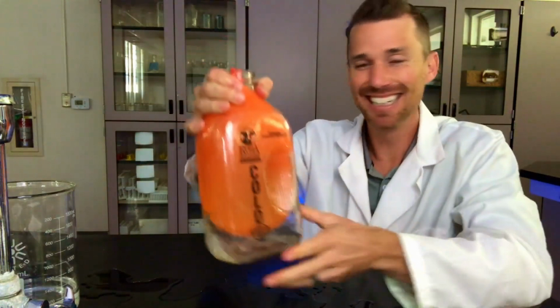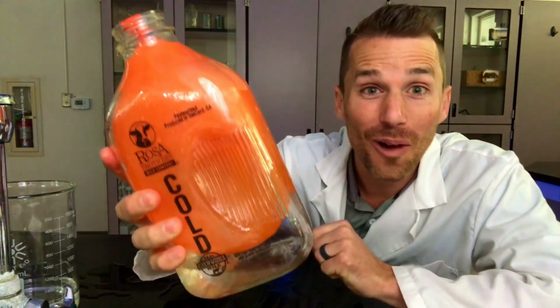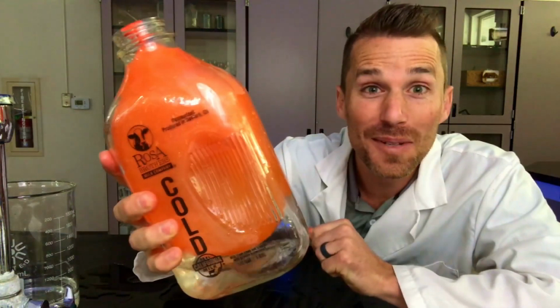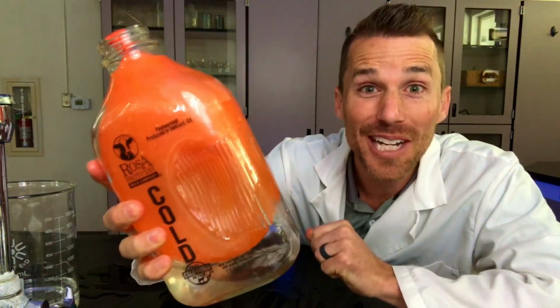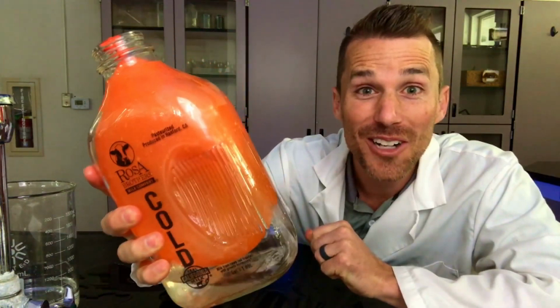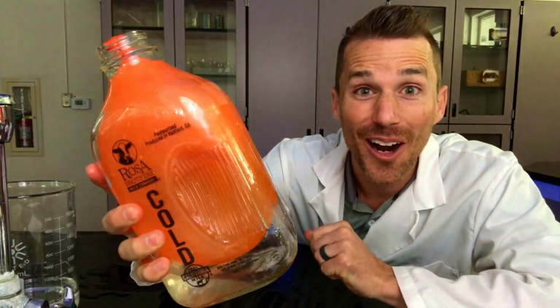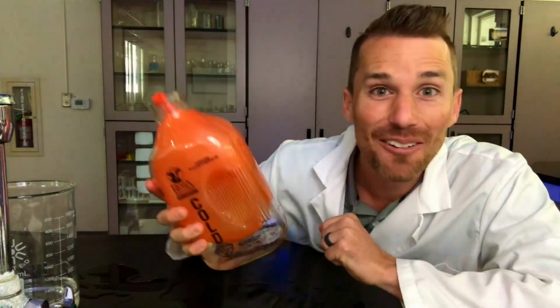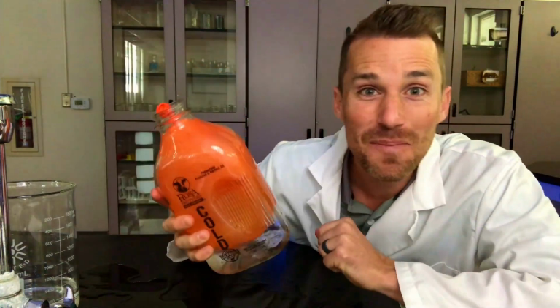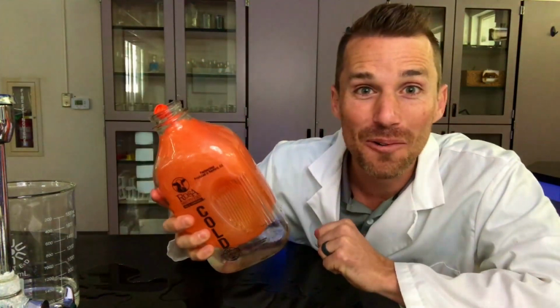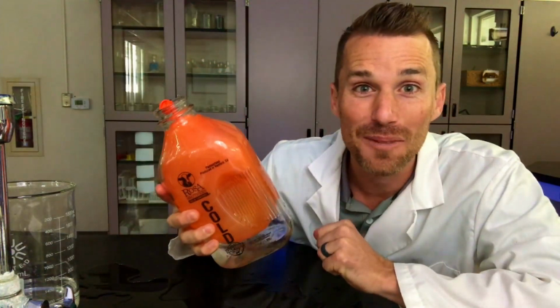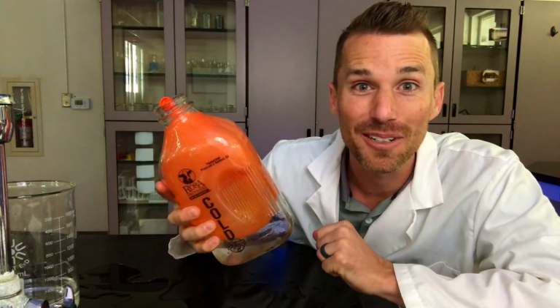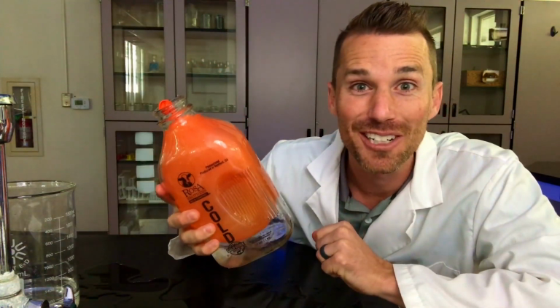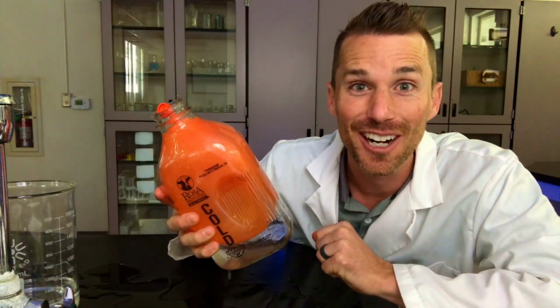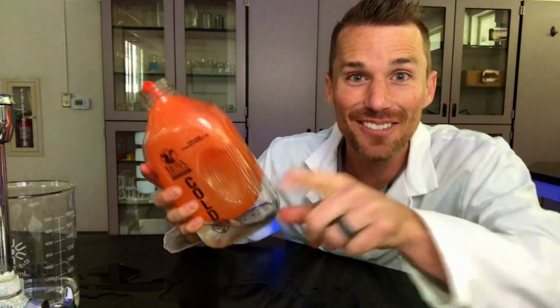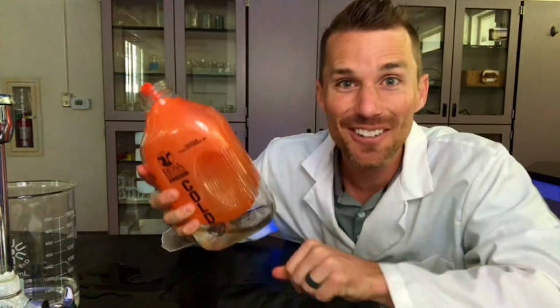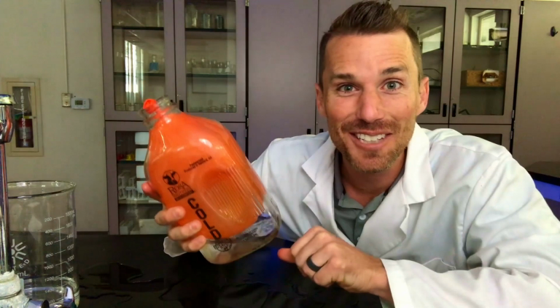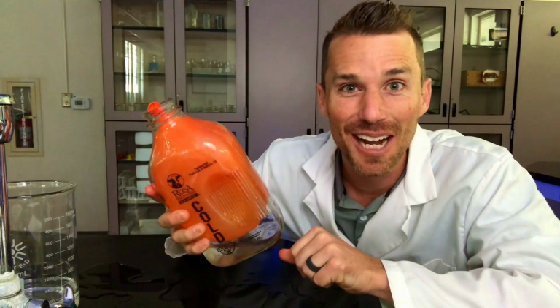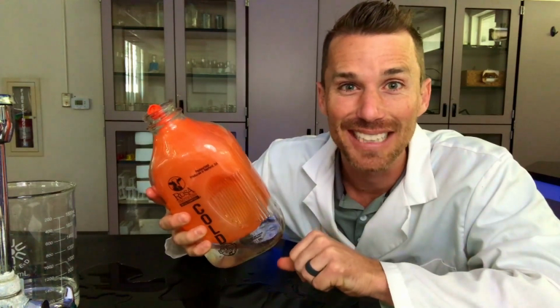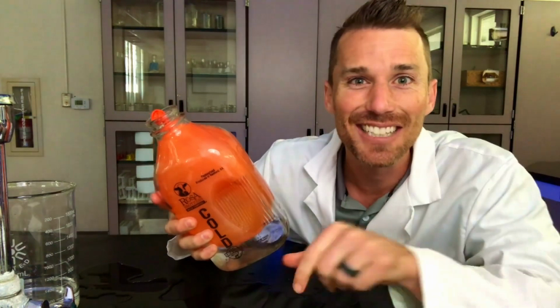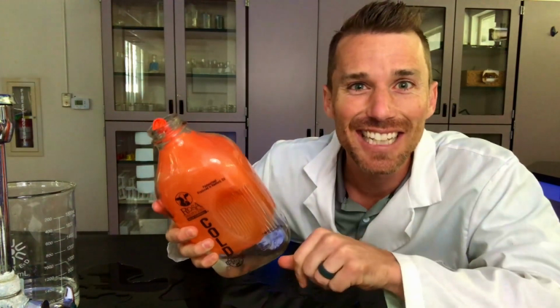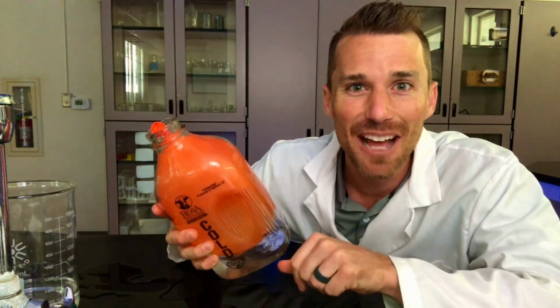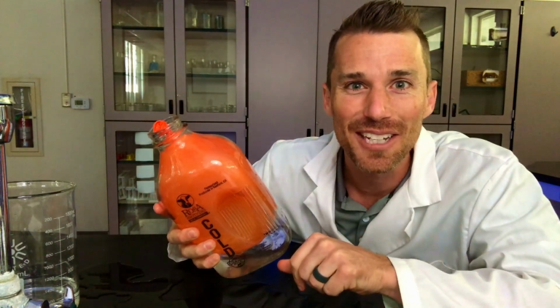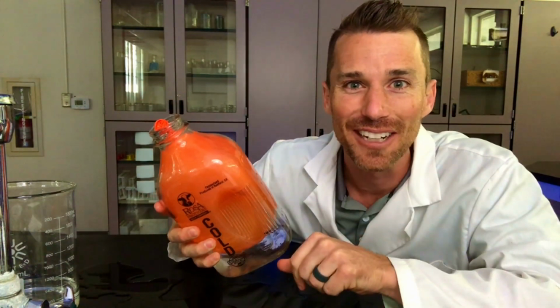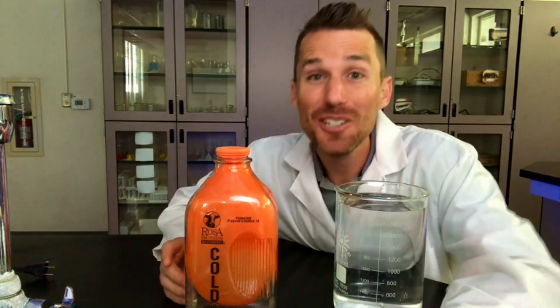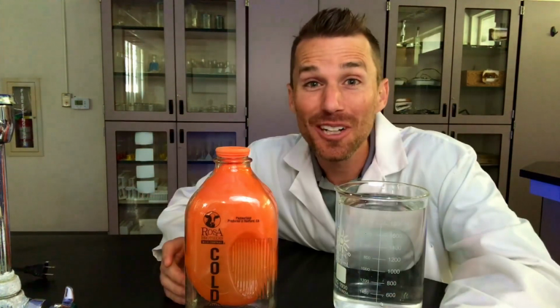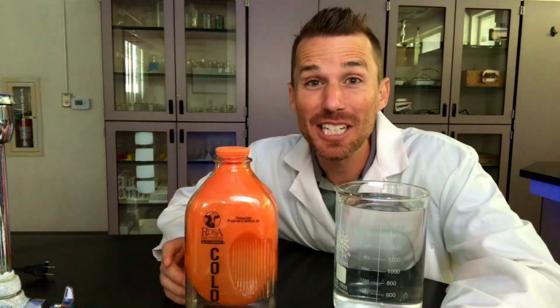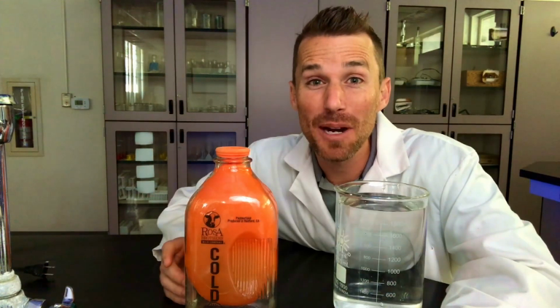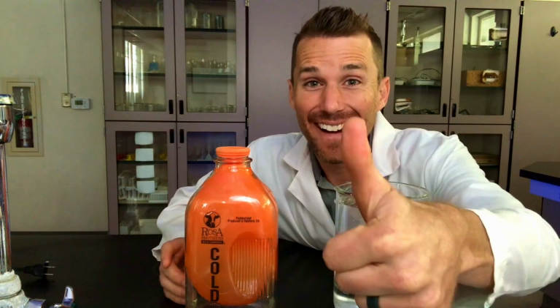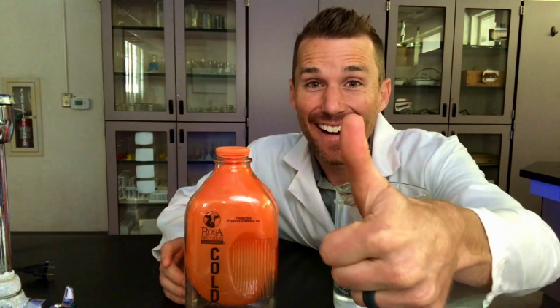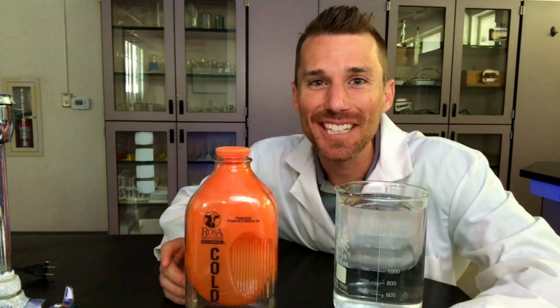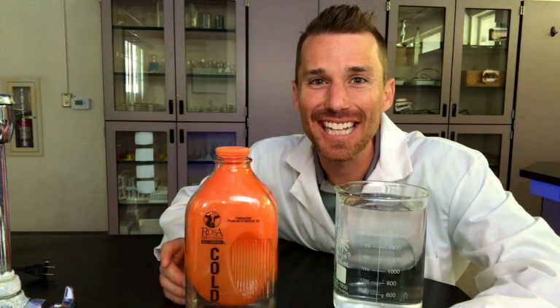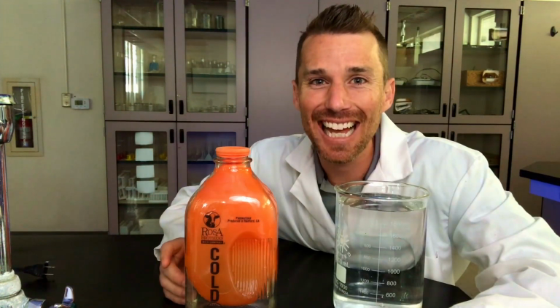Water balloon in a jar — how would you put a water balloon in a jar? Let me know in the comments. I'll see you in the lab soon. If you enjoyed this experiment, please hit that like.